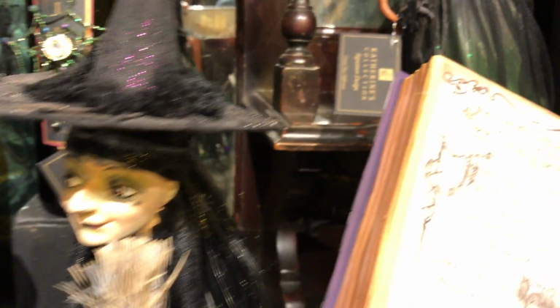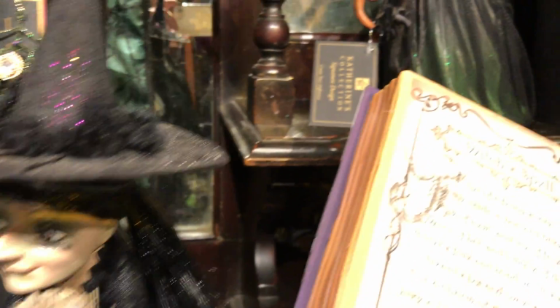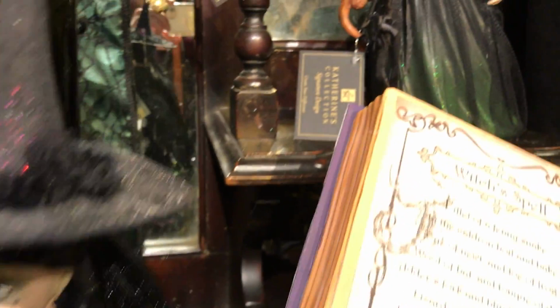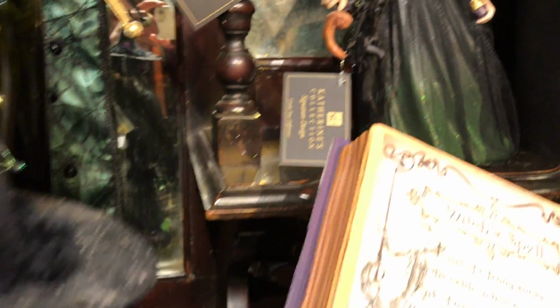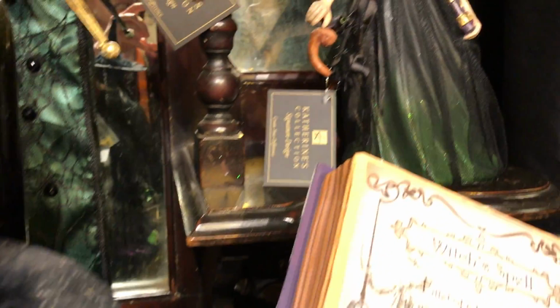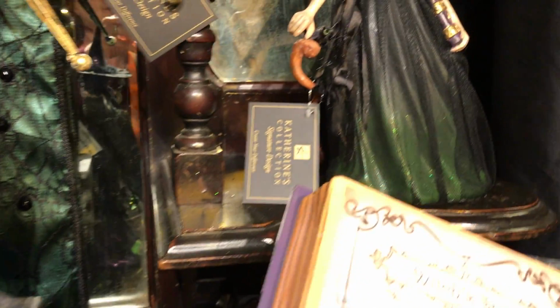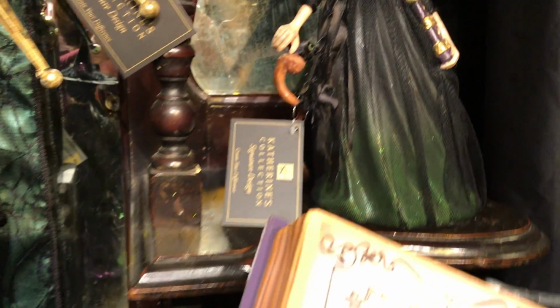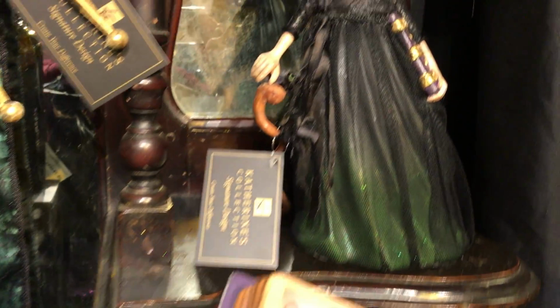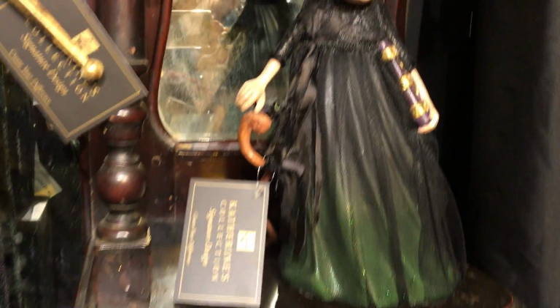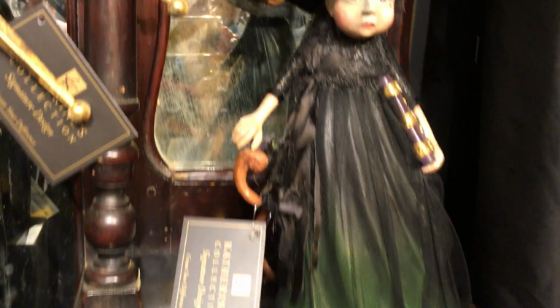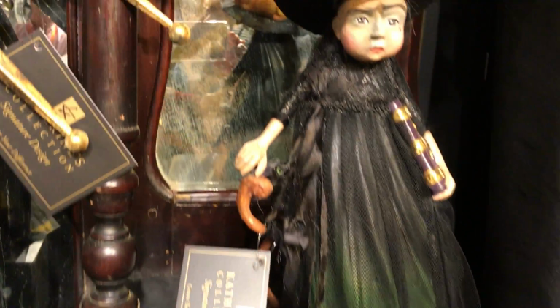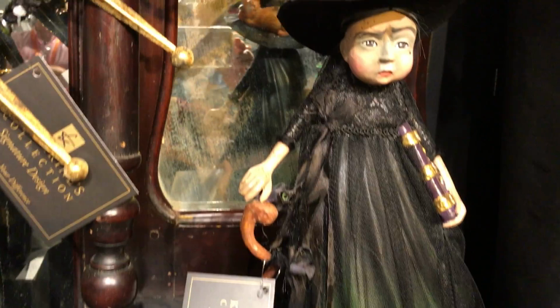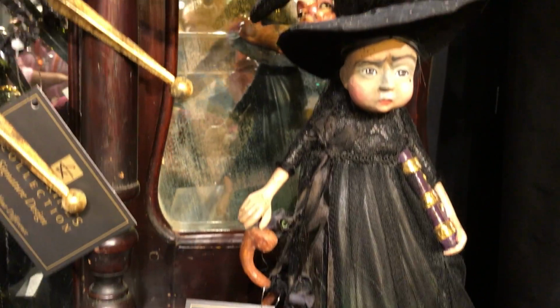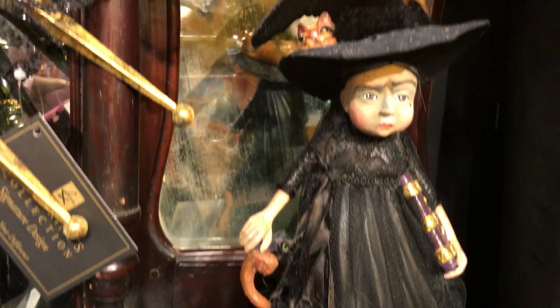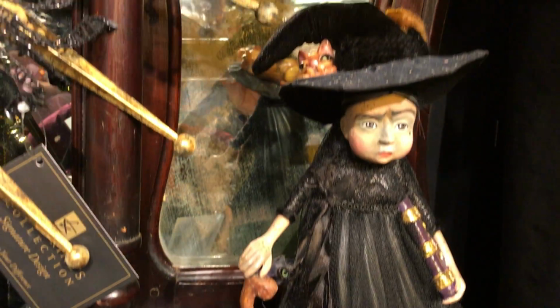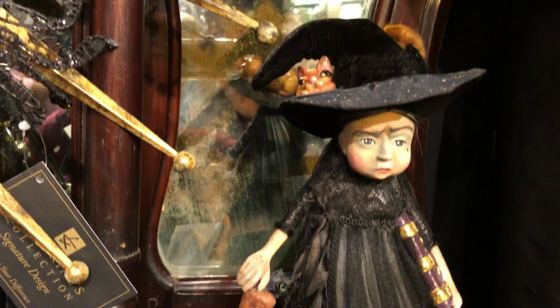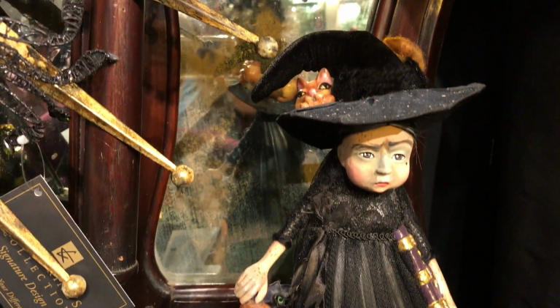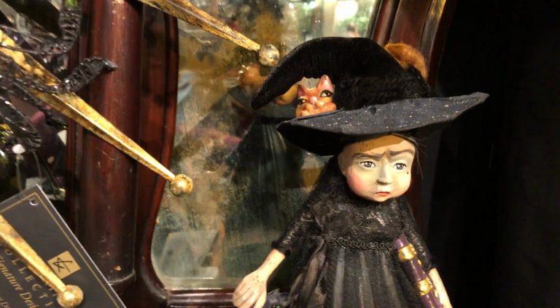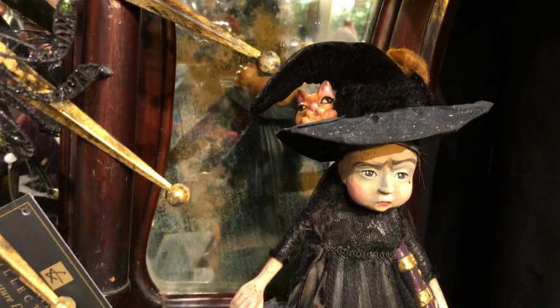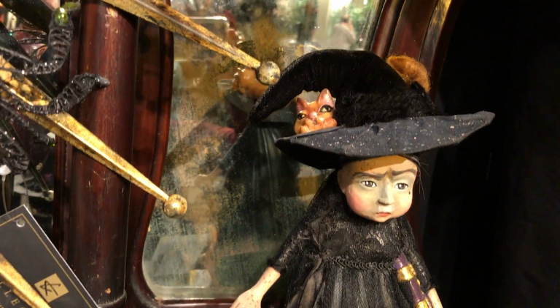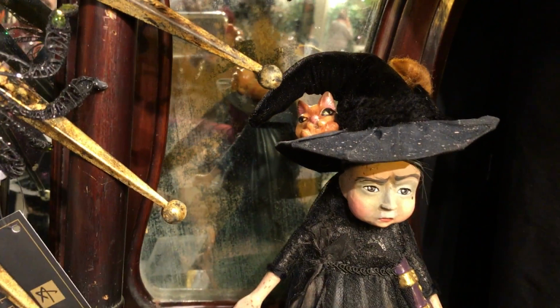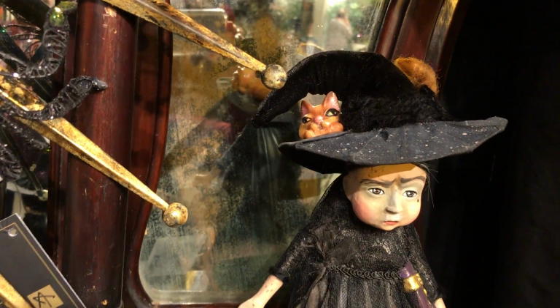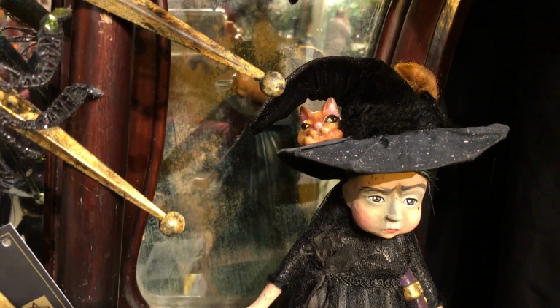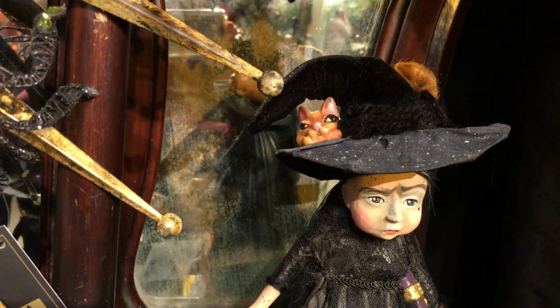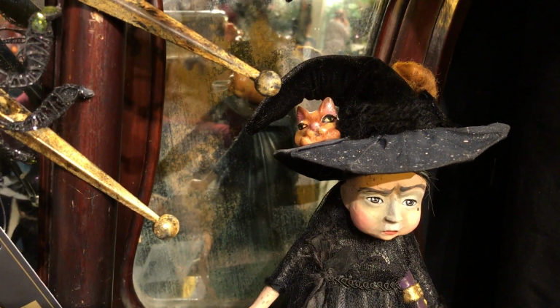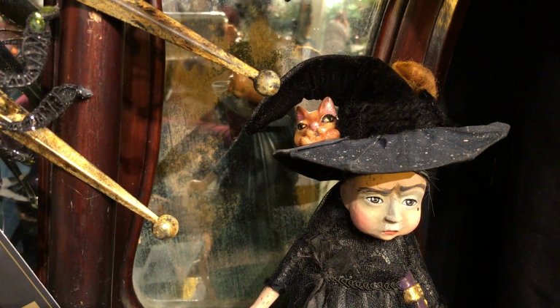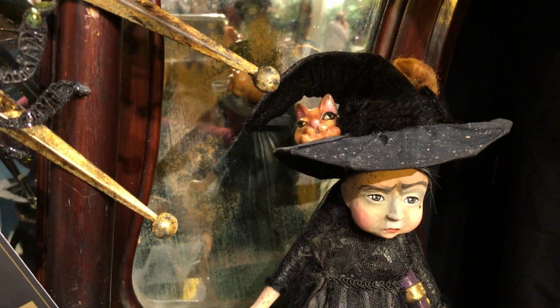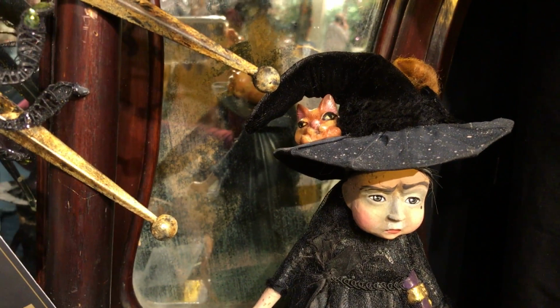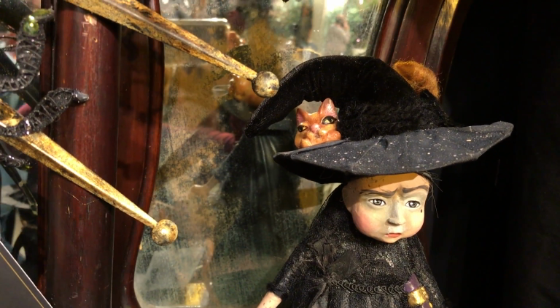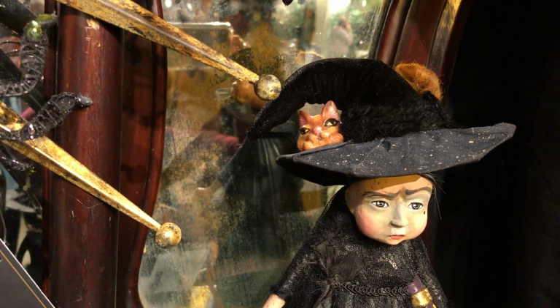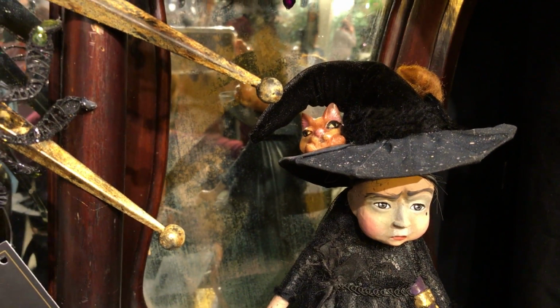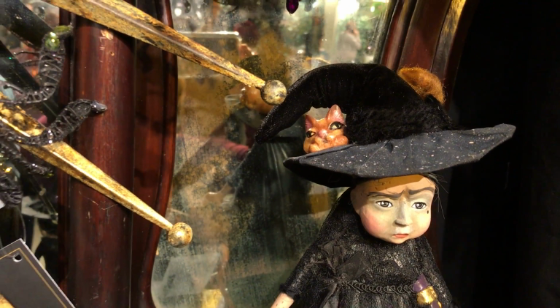And the third sister I believe is right up here. Look at the little cat snuggled in her head.